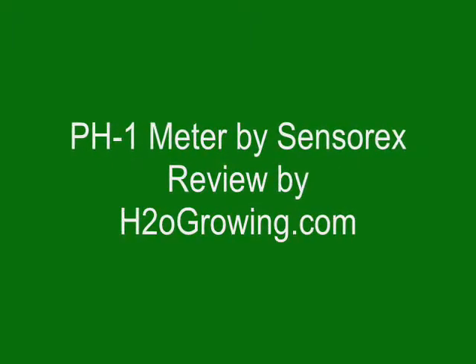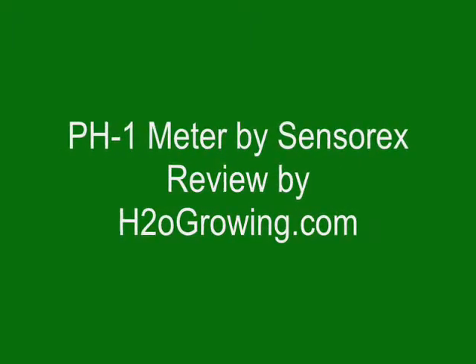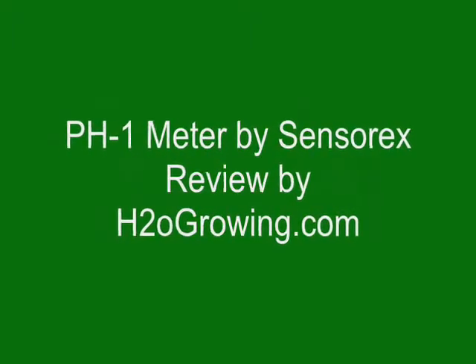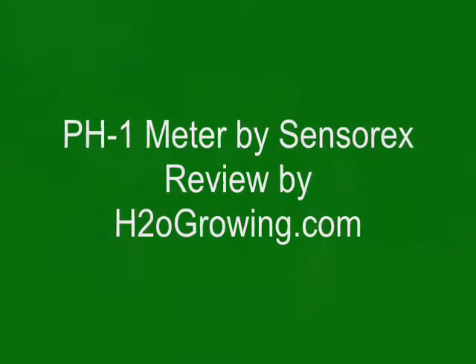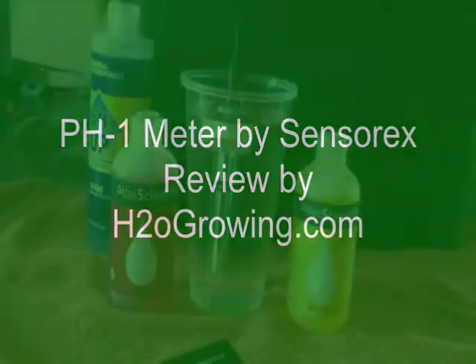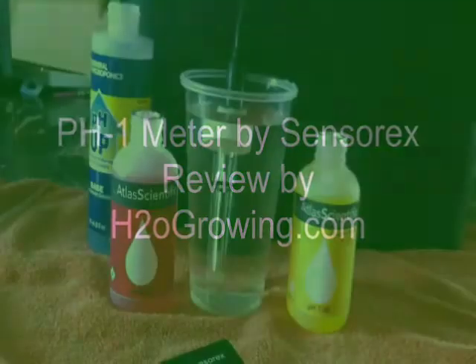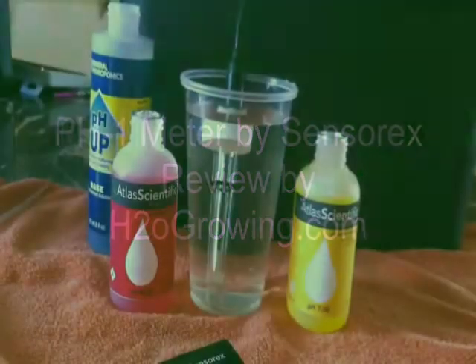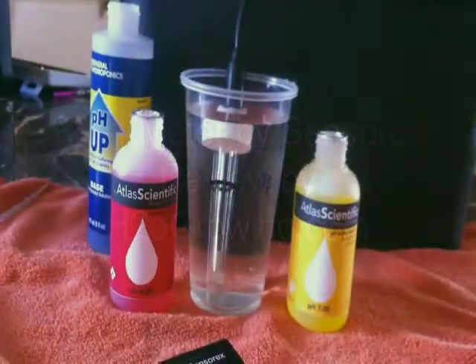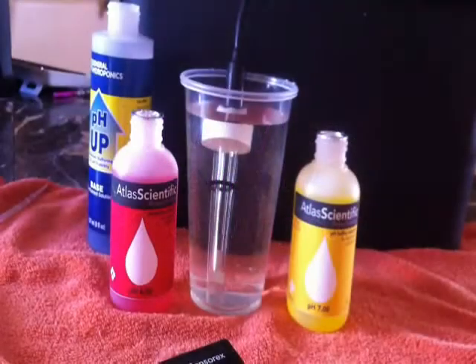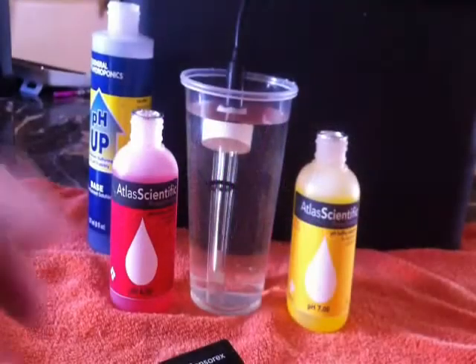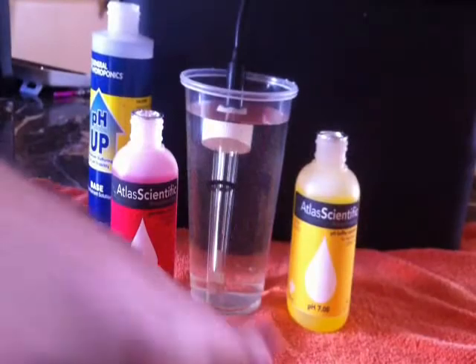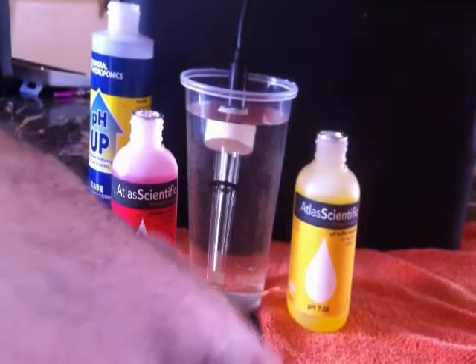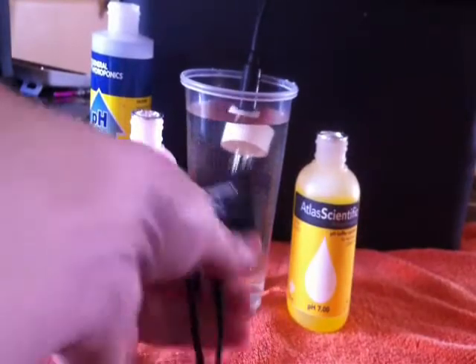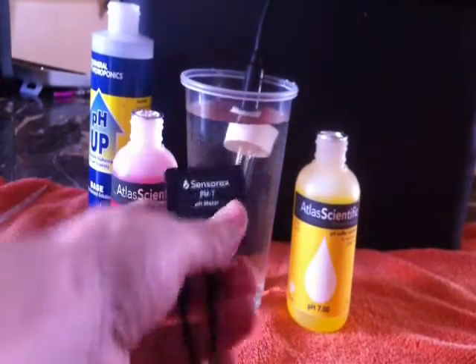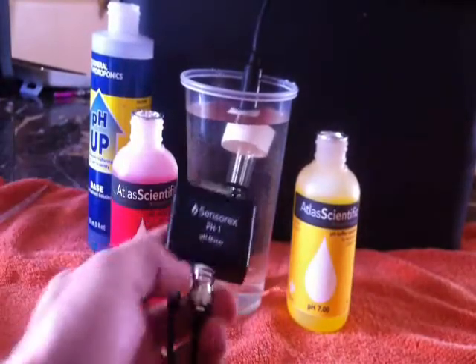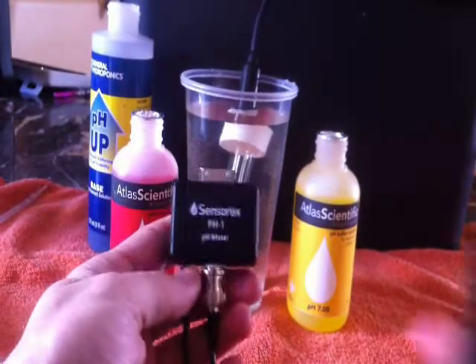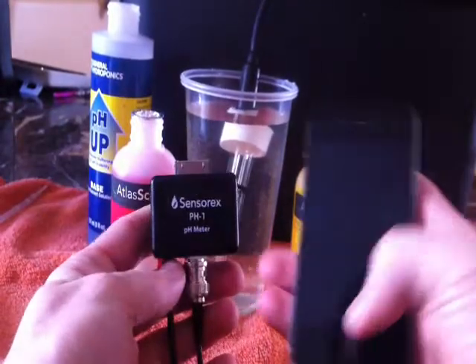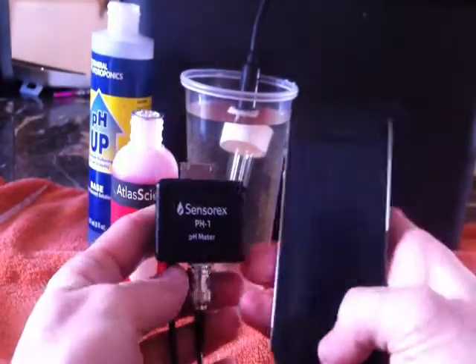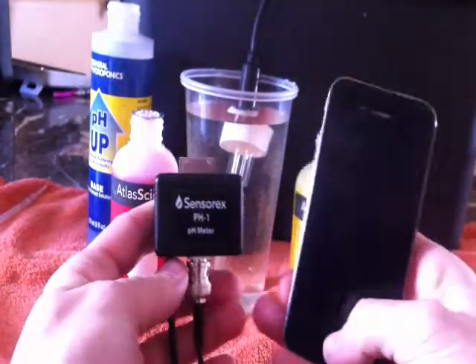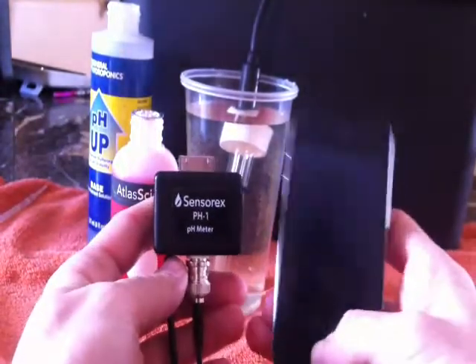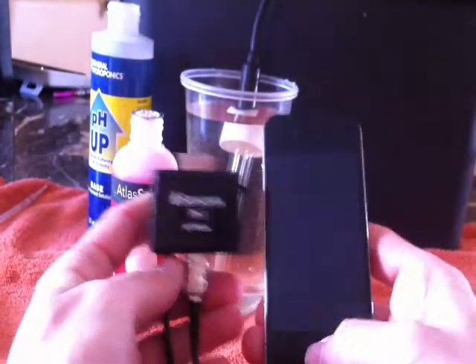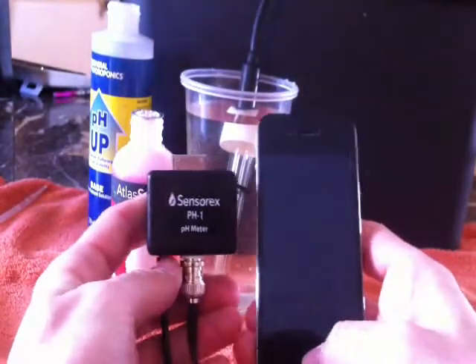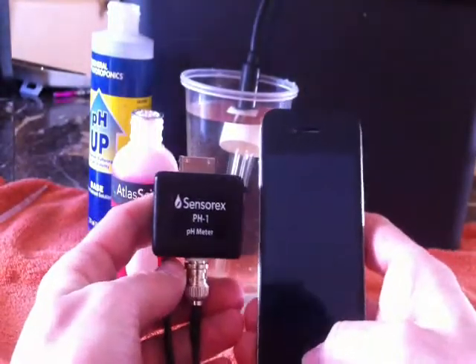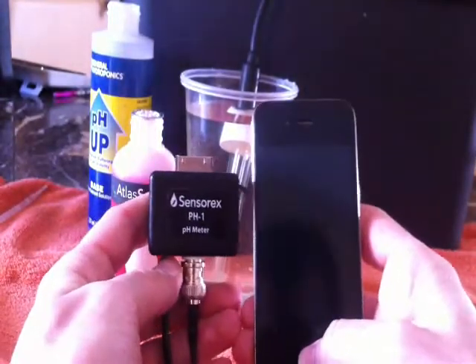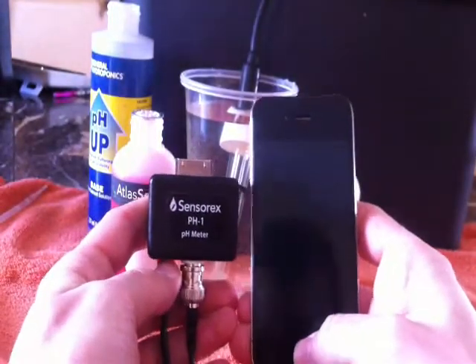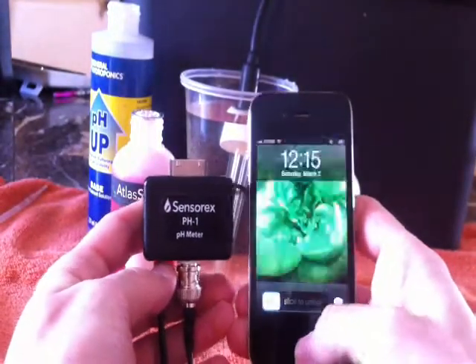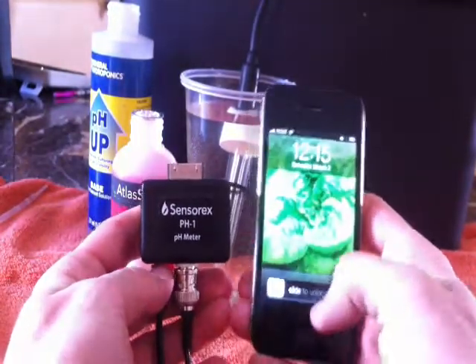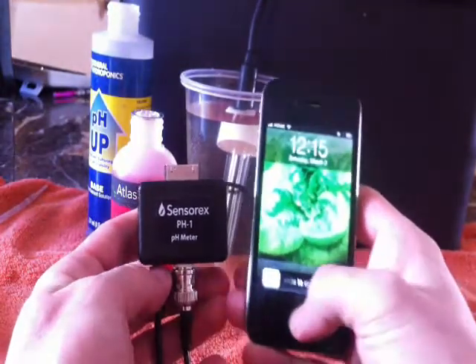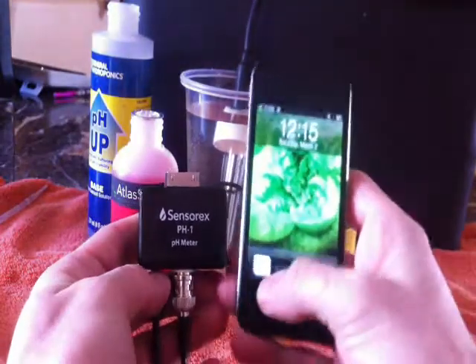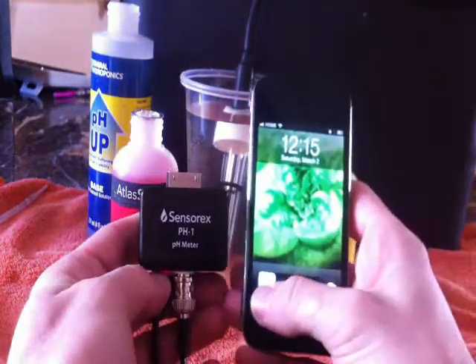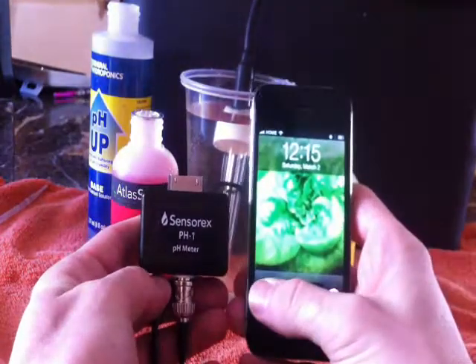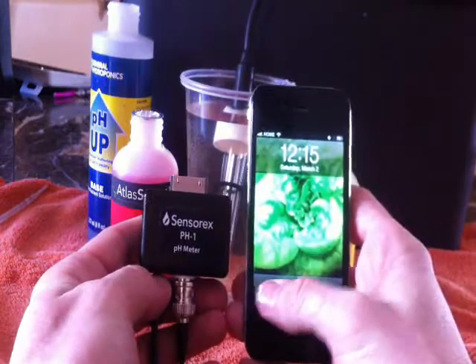Today we're going to review the pH 1 meter by SensorX. This is an iPhone, iPad, or iPod pH meter that plugs right in the bottom of your phone.